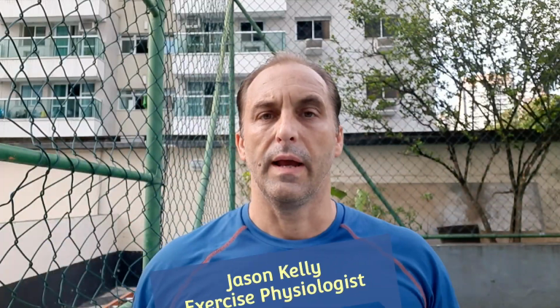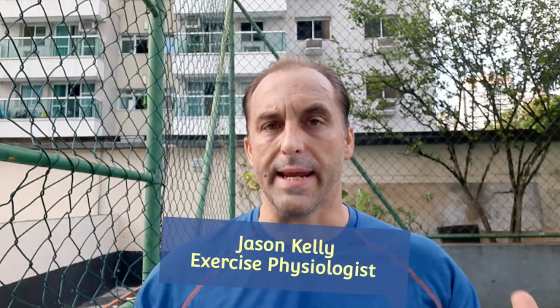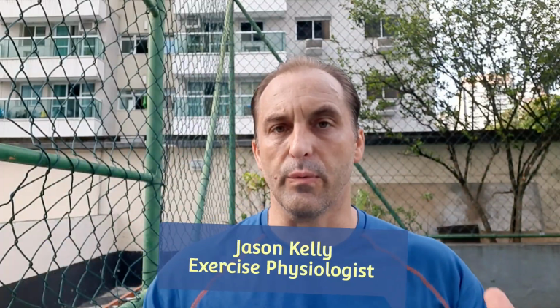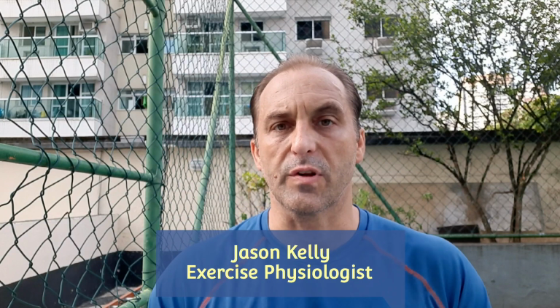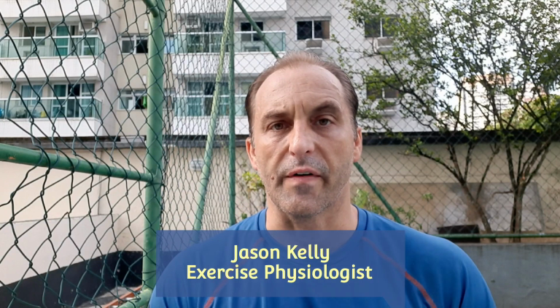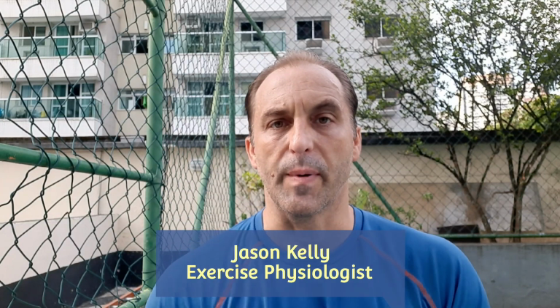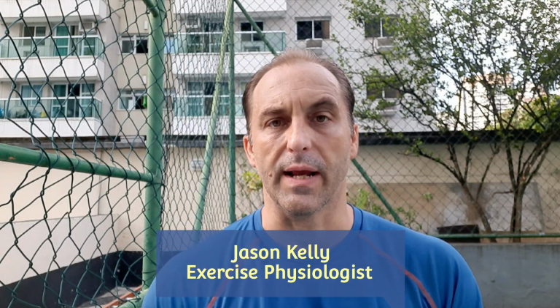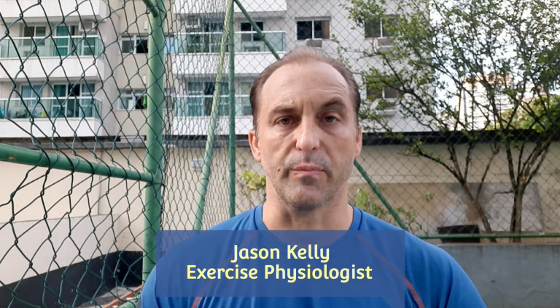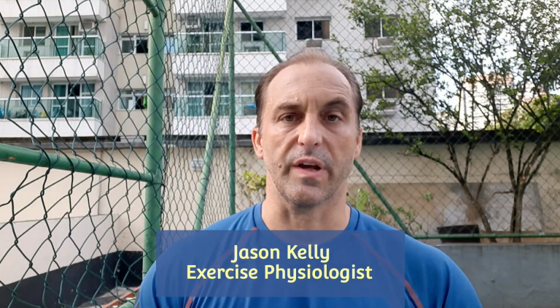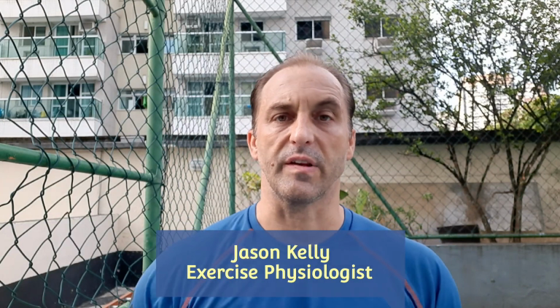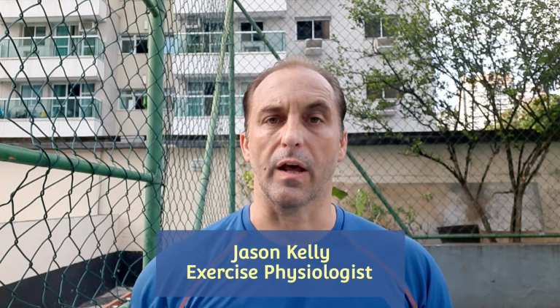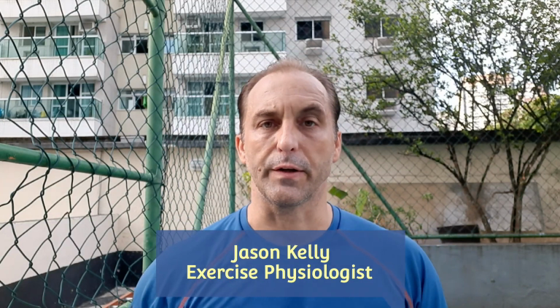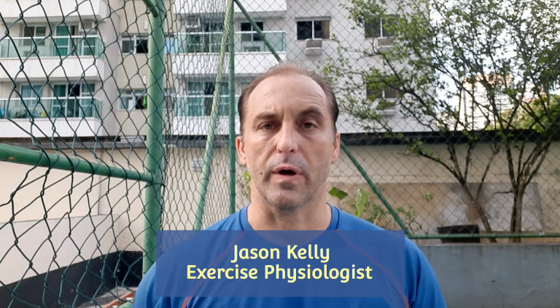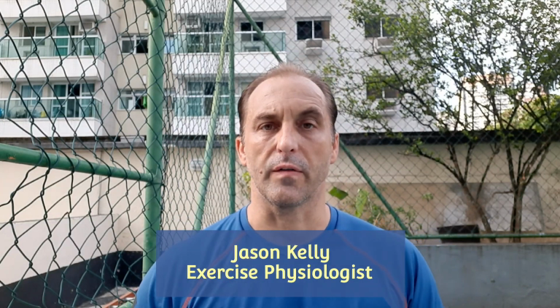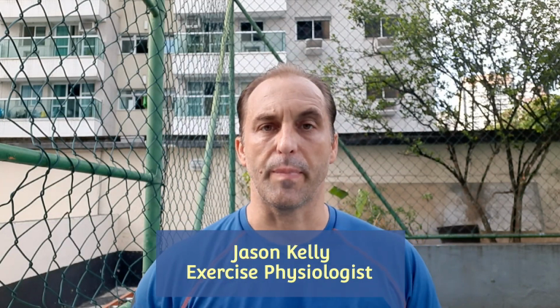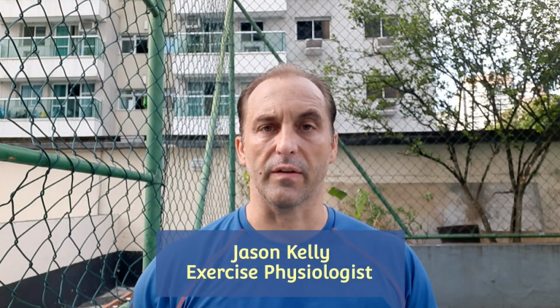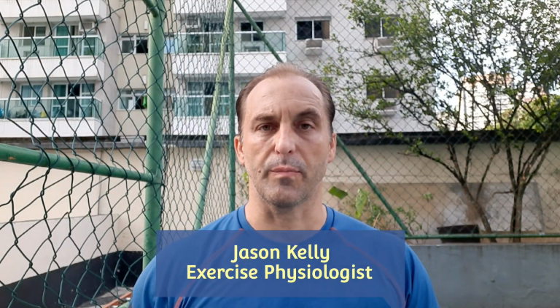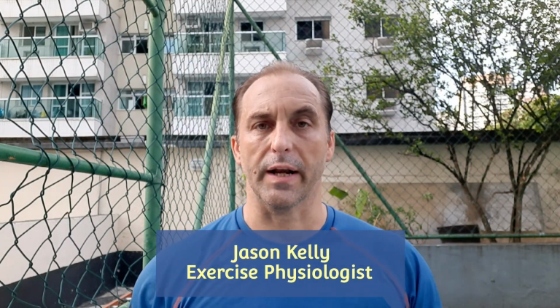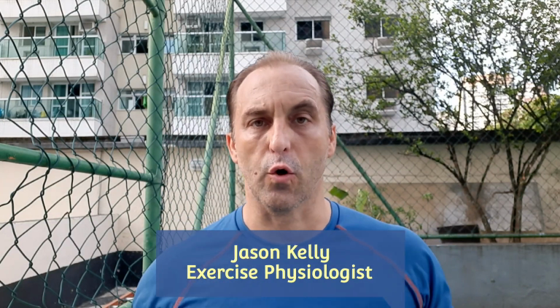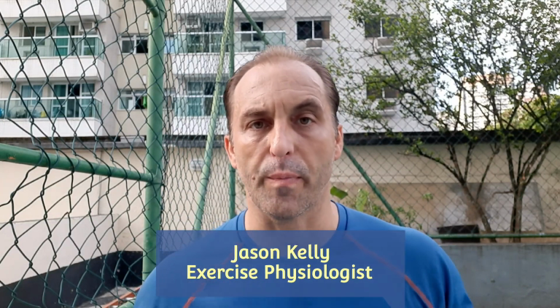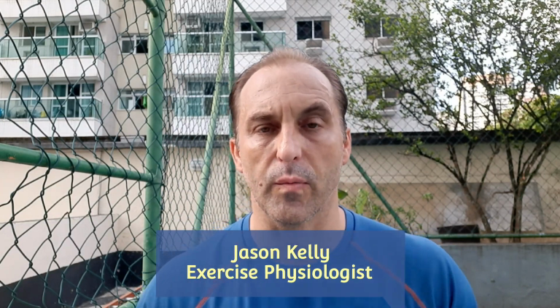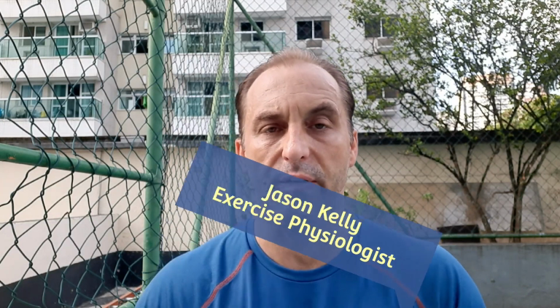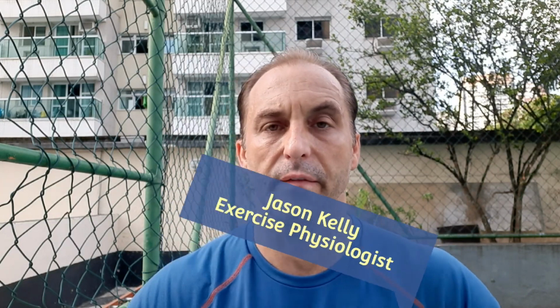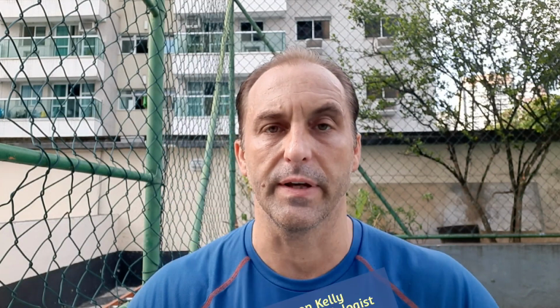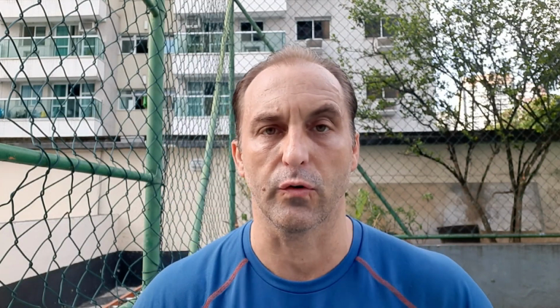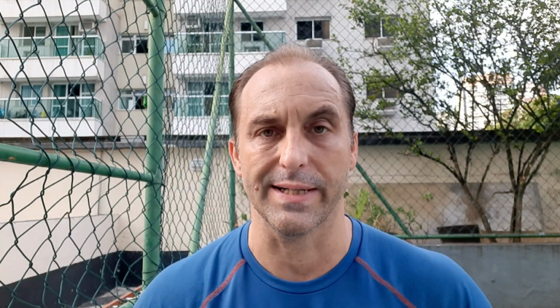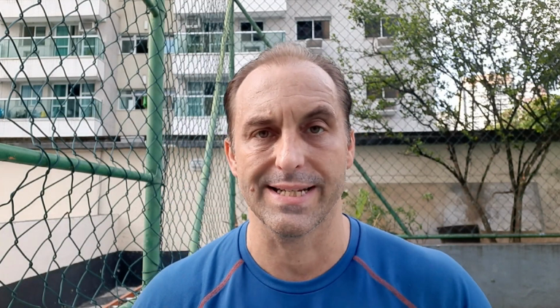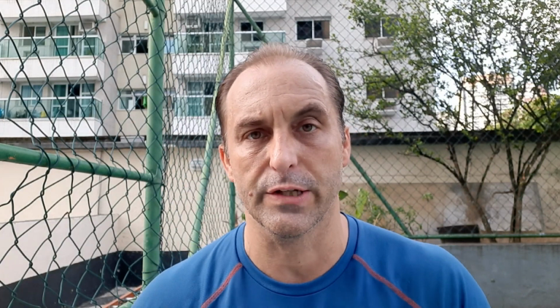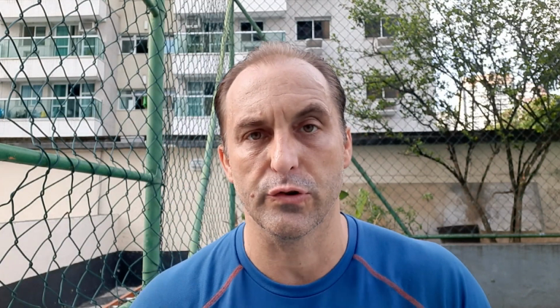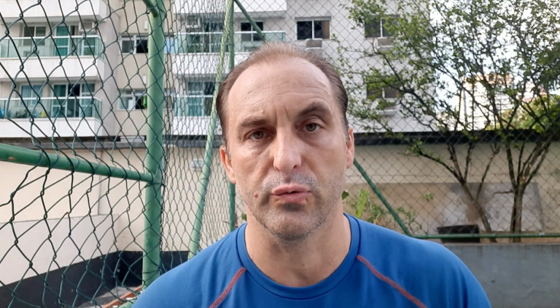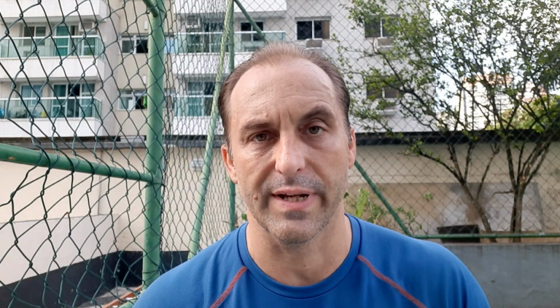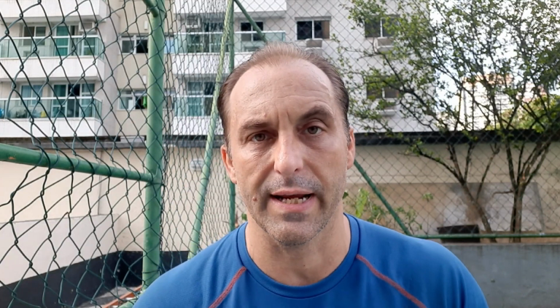Hey, what's up everybody? I'm Jason Kelly, creator of Balanced Body. Hope everybody's having a great day today.